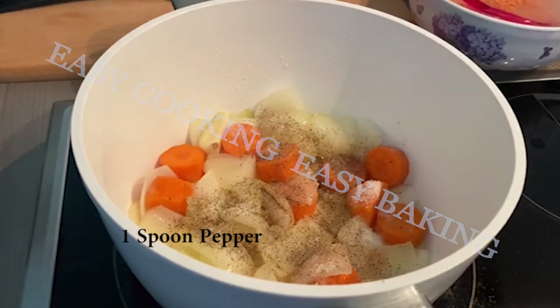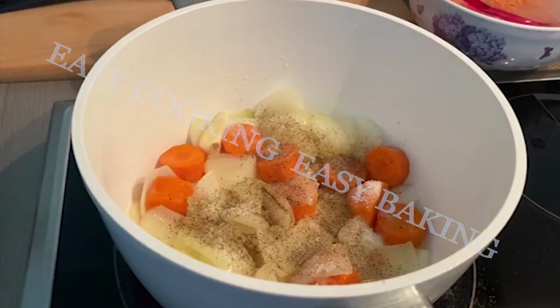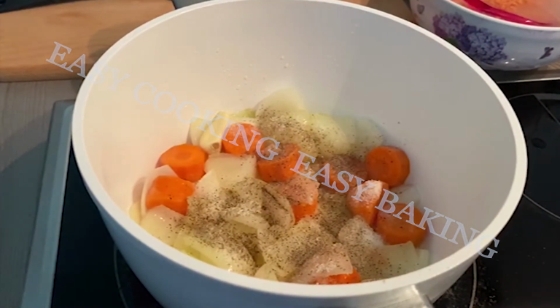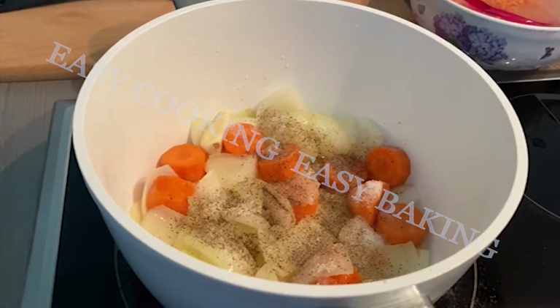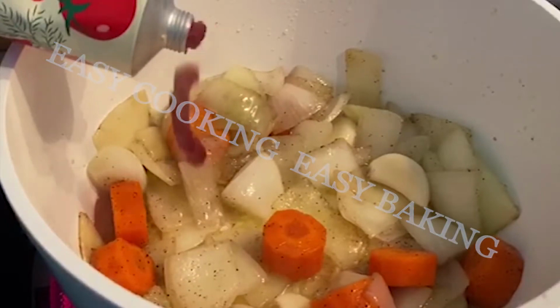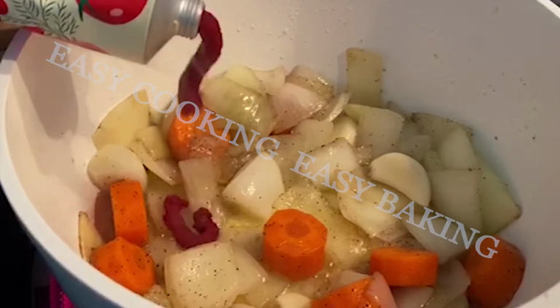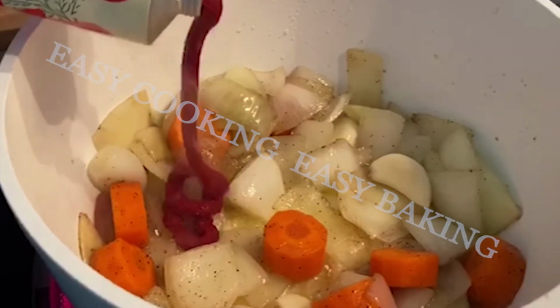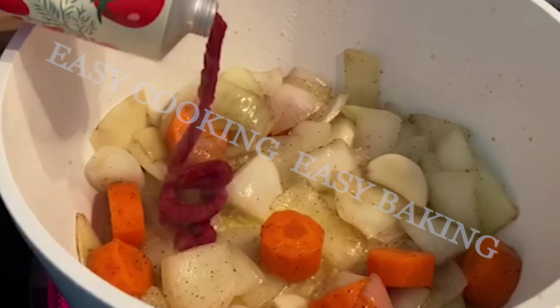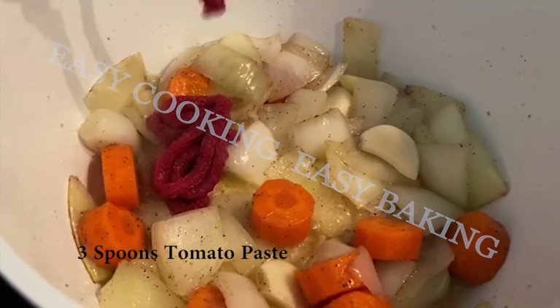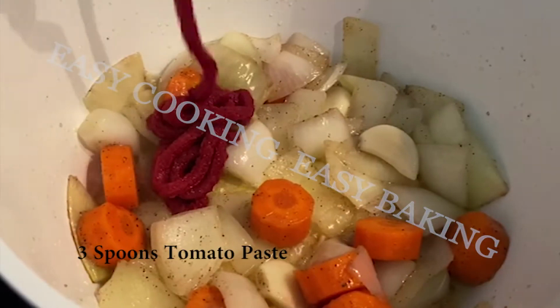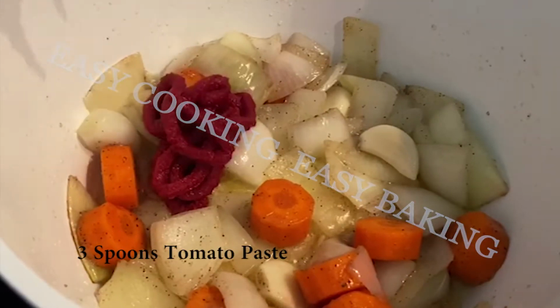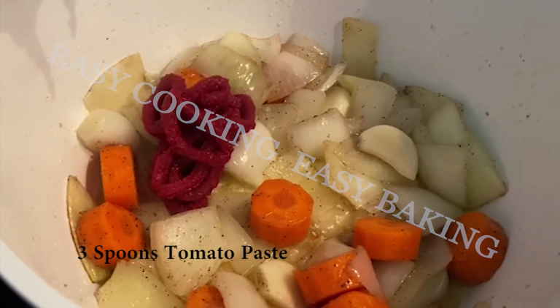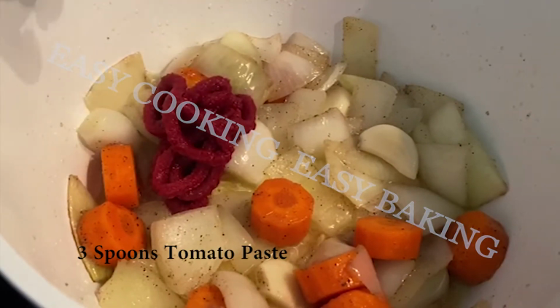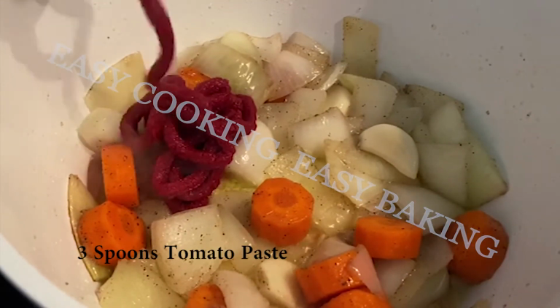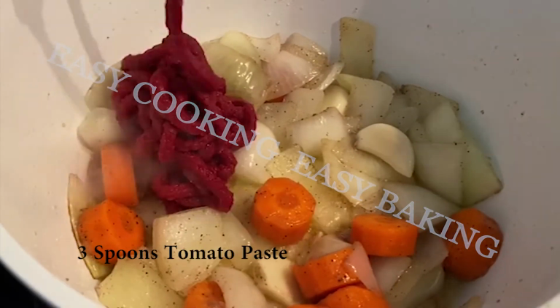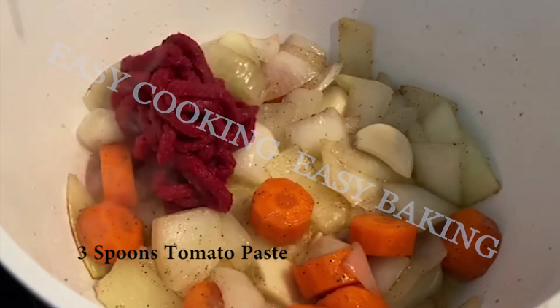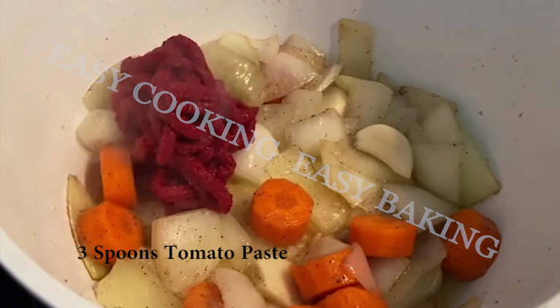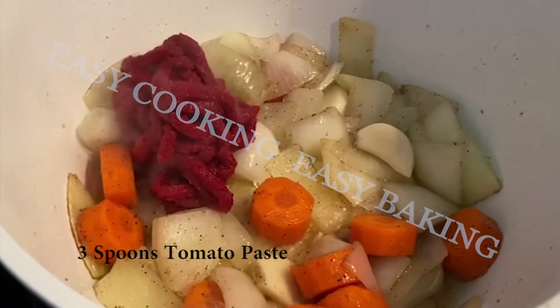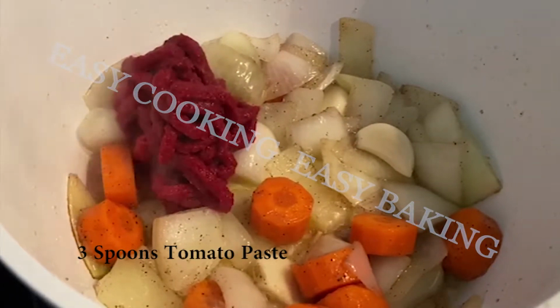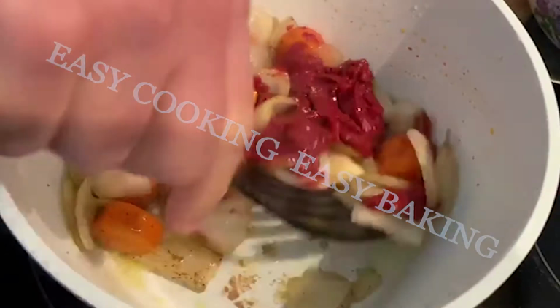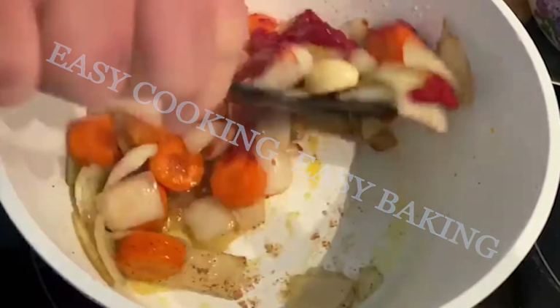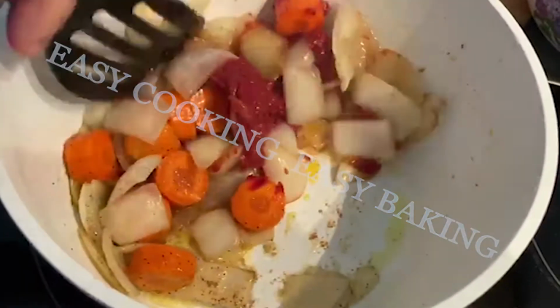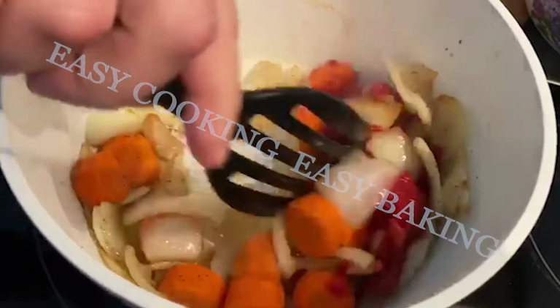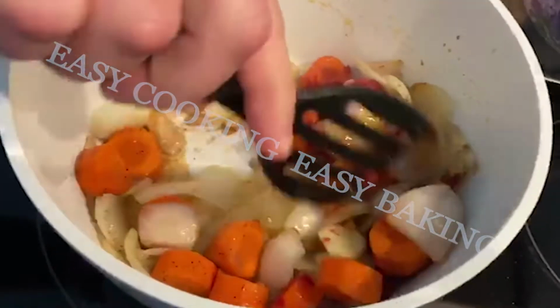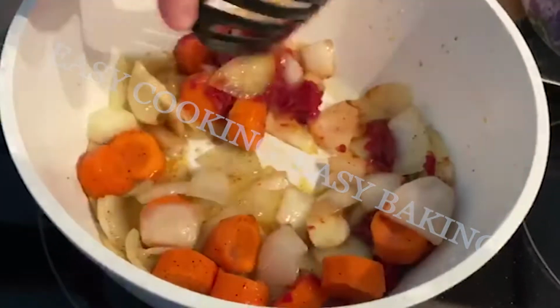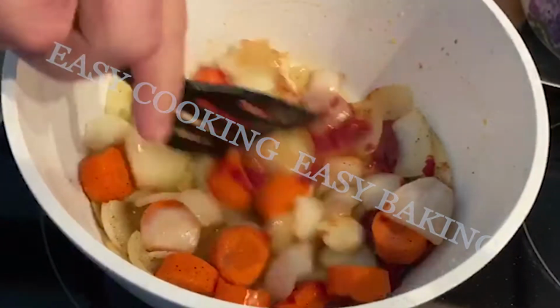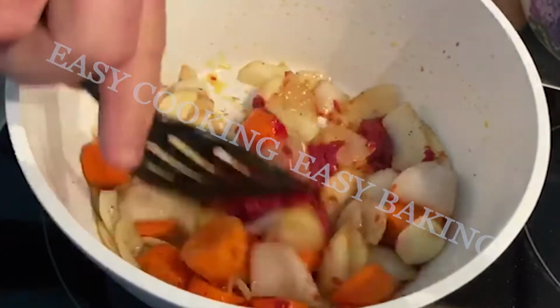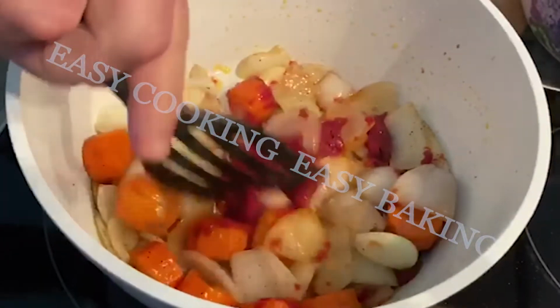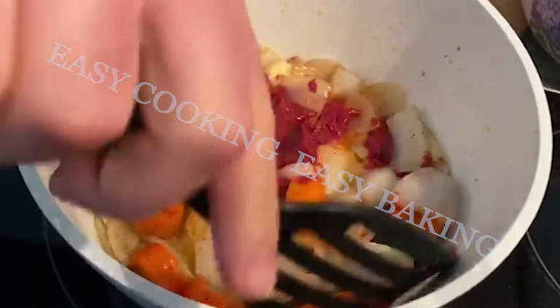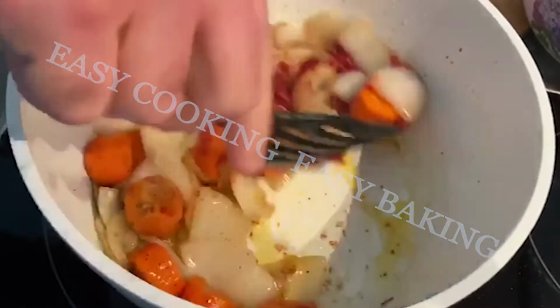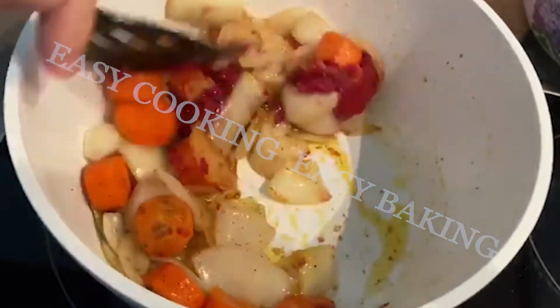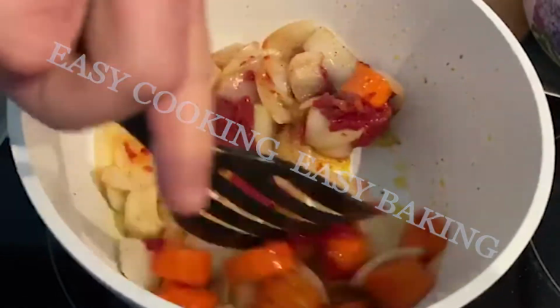Add a lot of the hot water. Then add the leaves and the leaves.